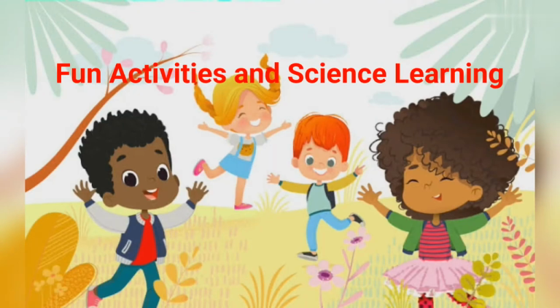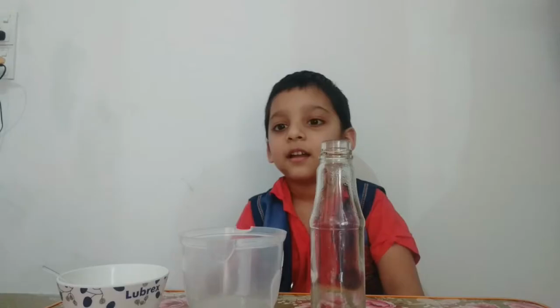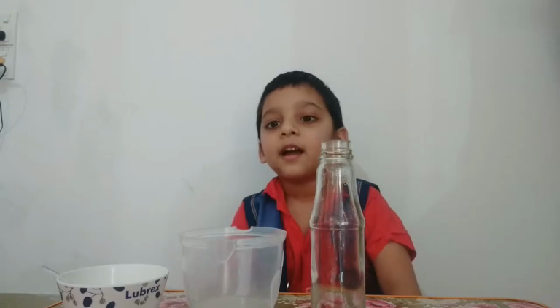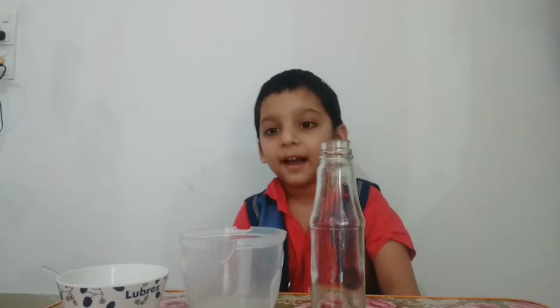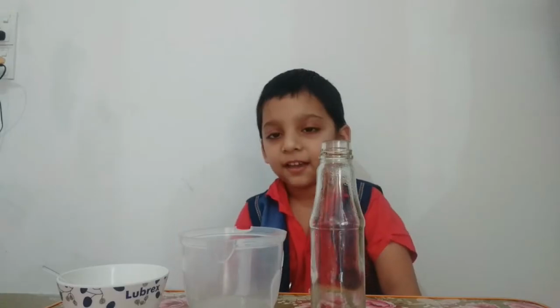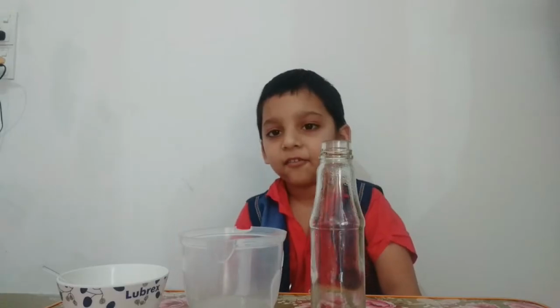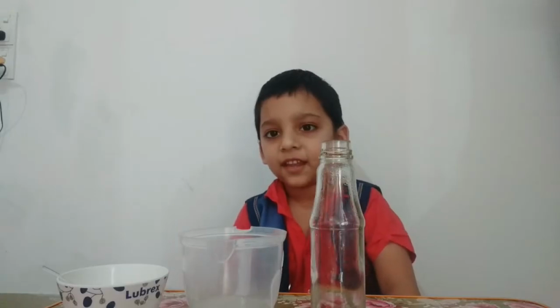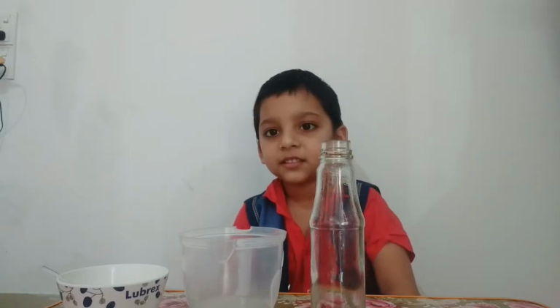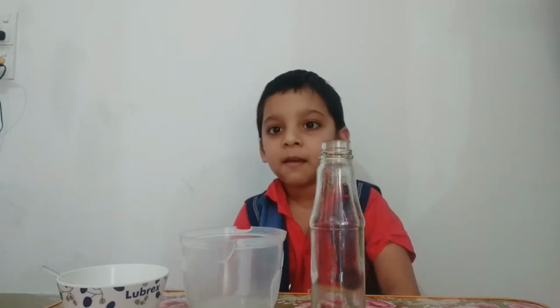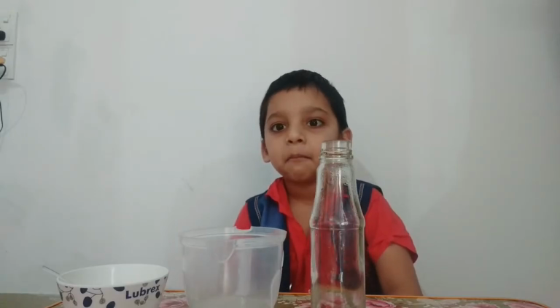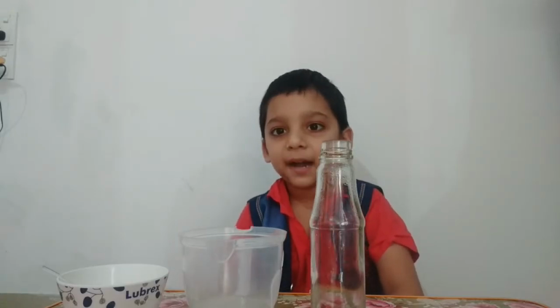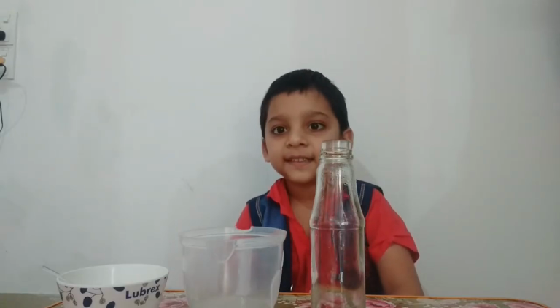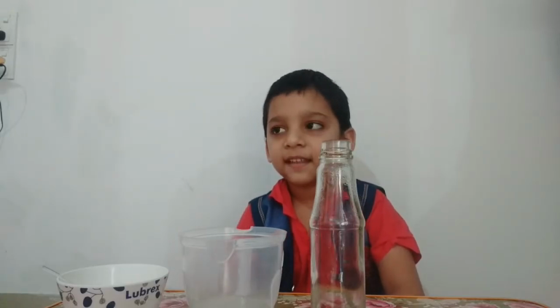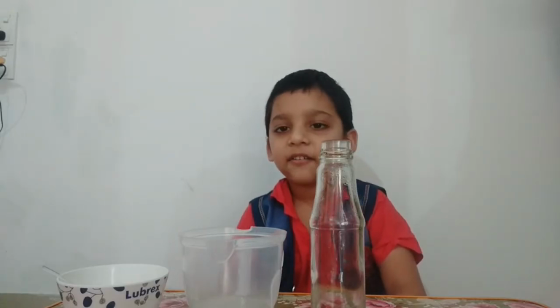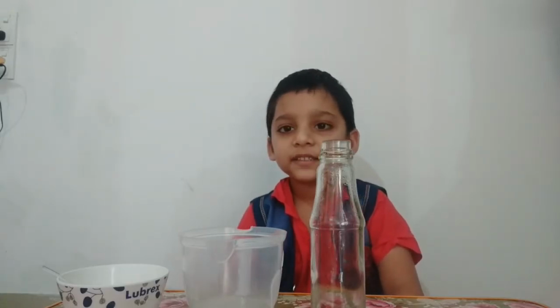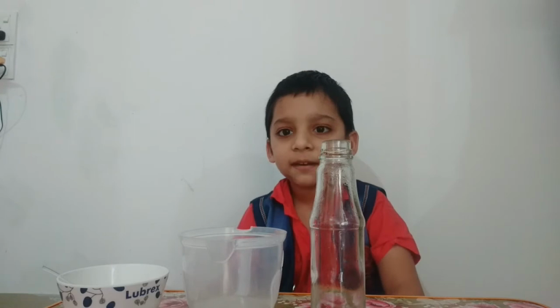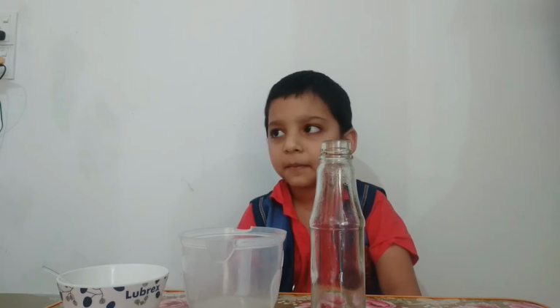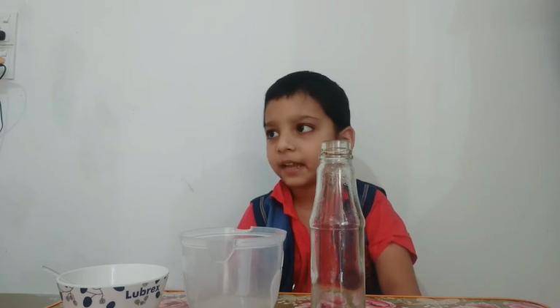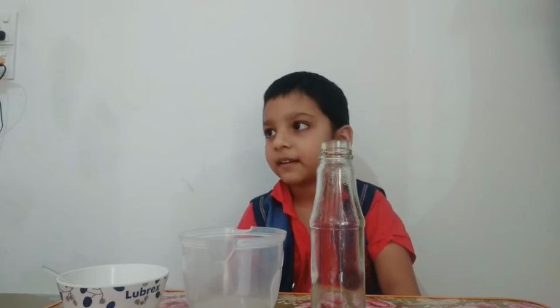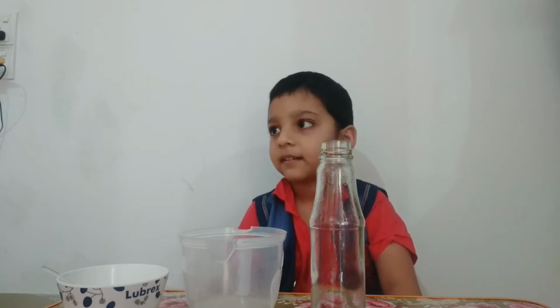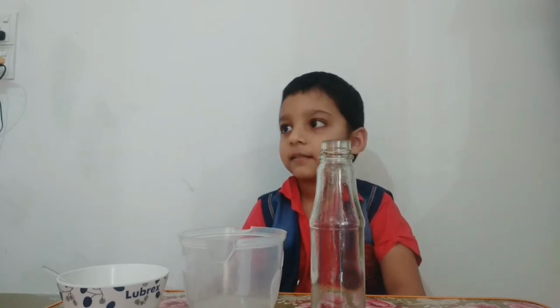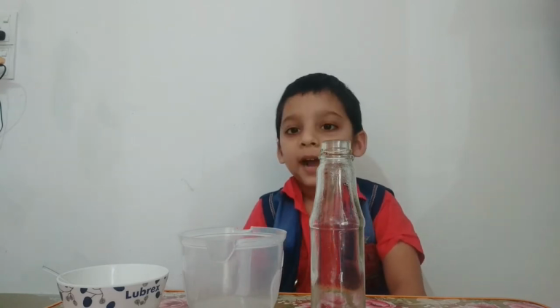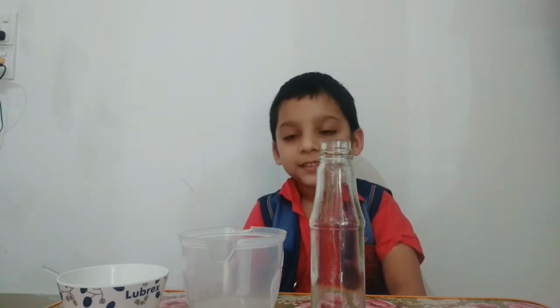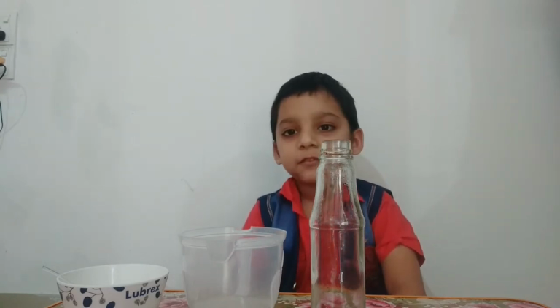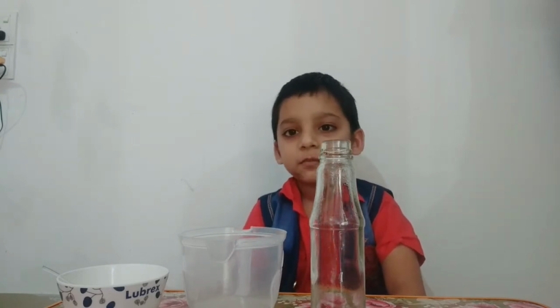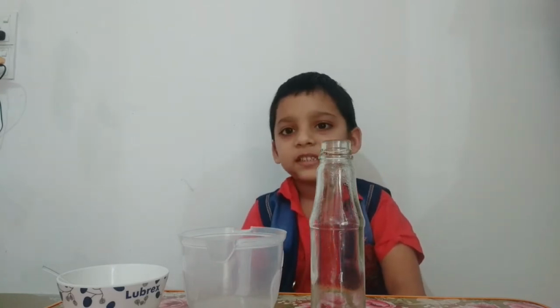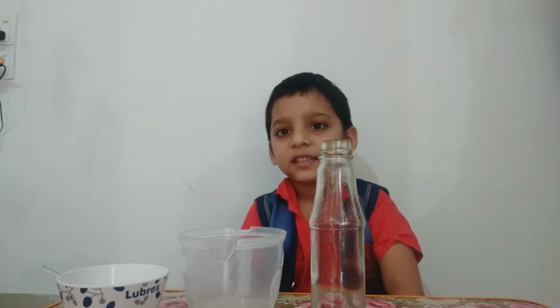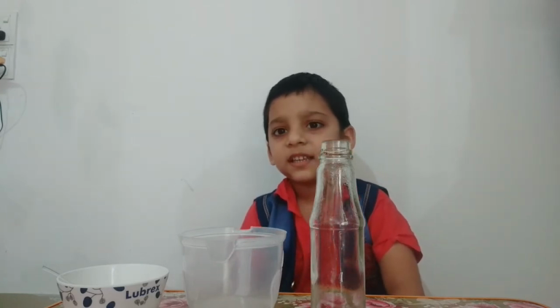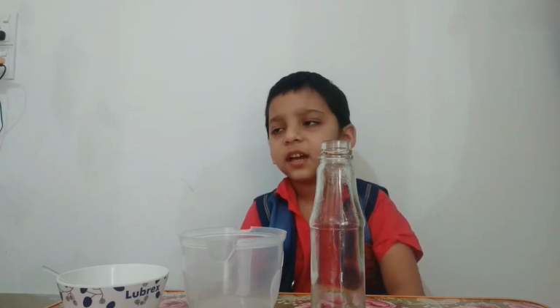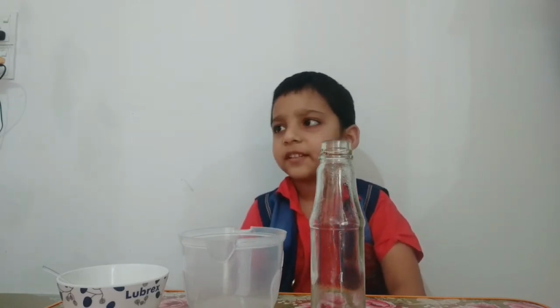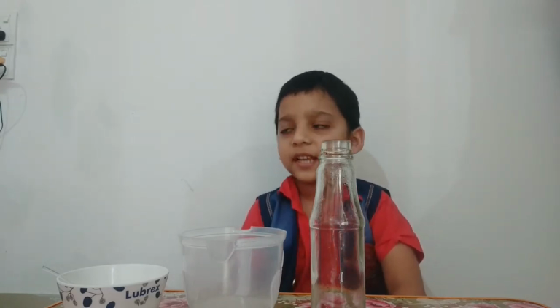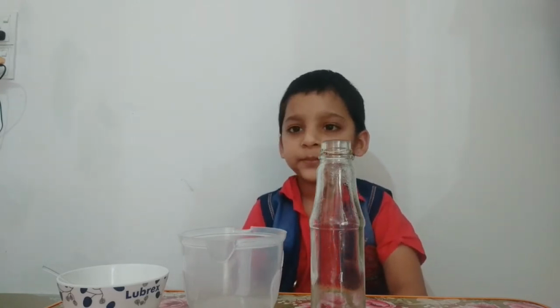Hello friends, my name is Sammeek. Today I am going to make a new experiment.